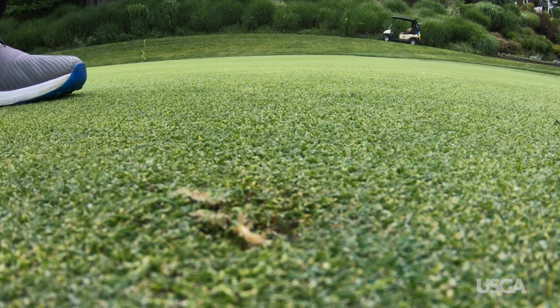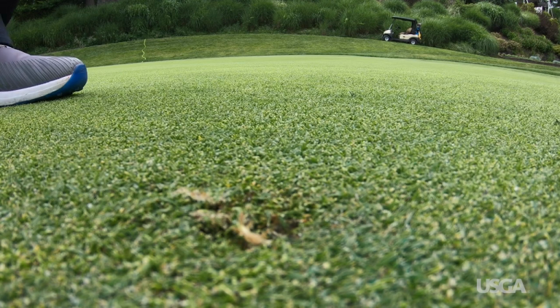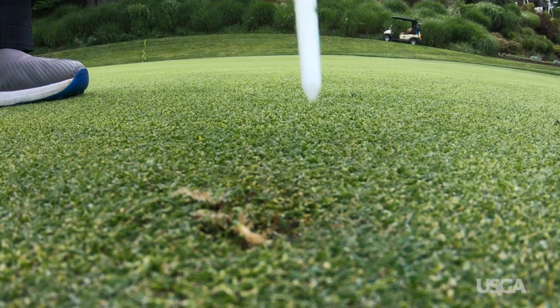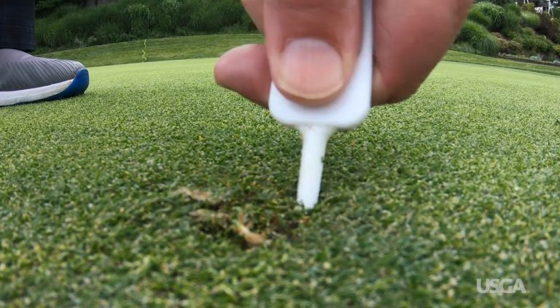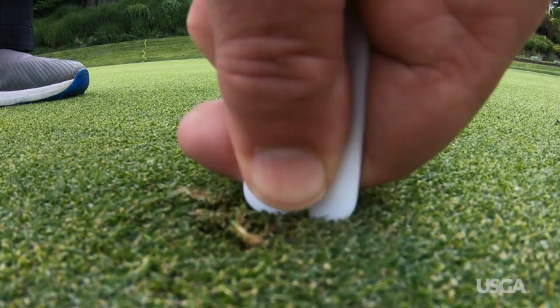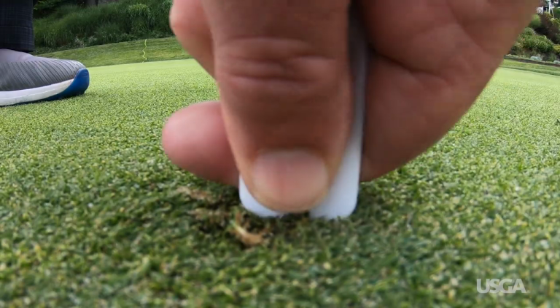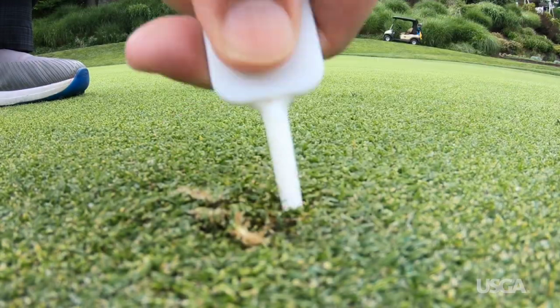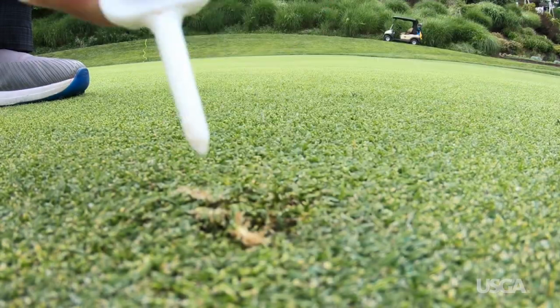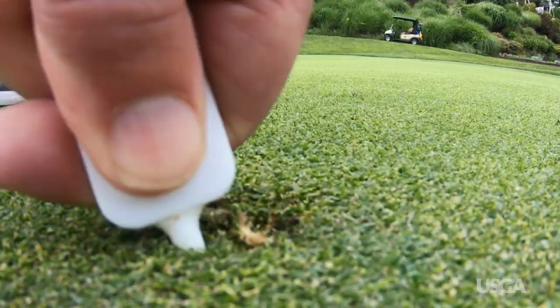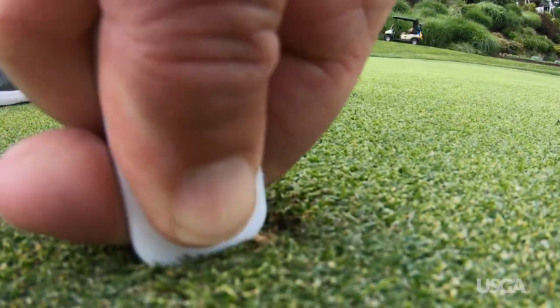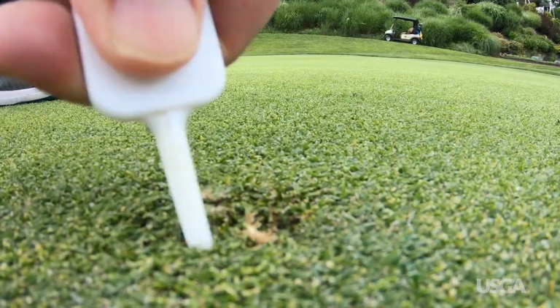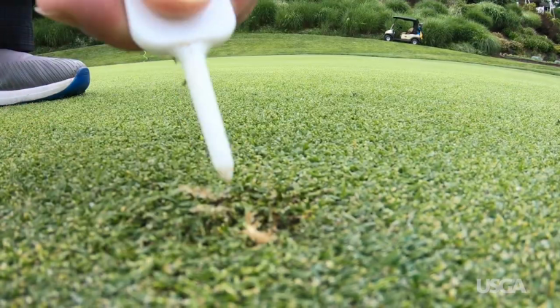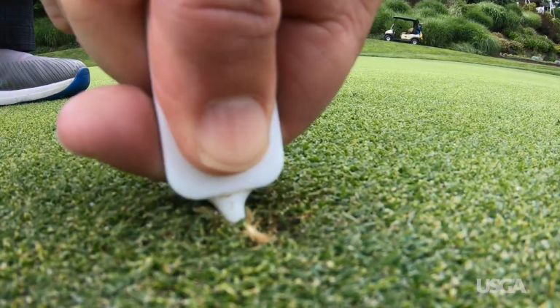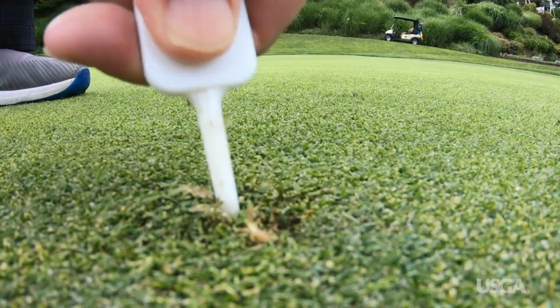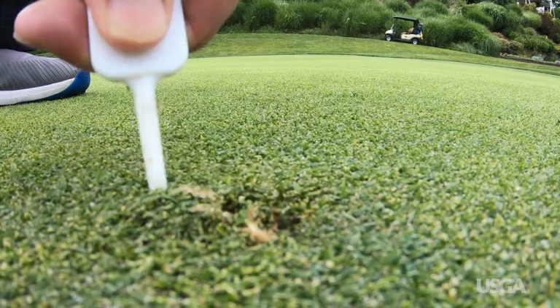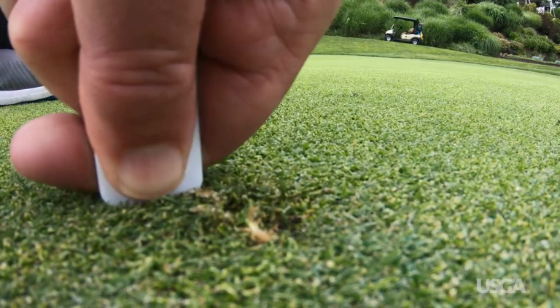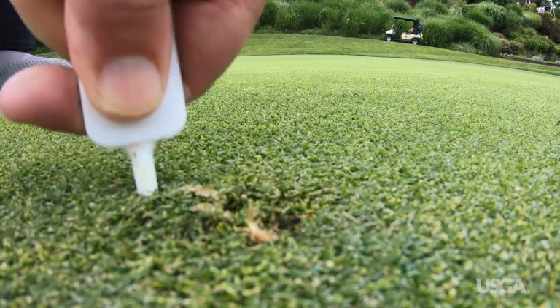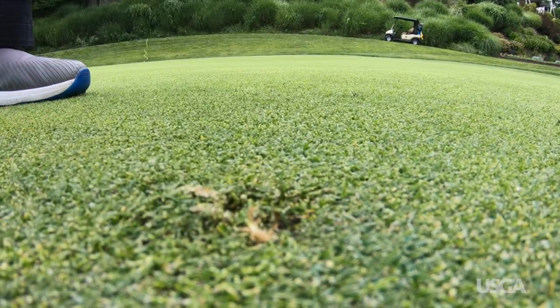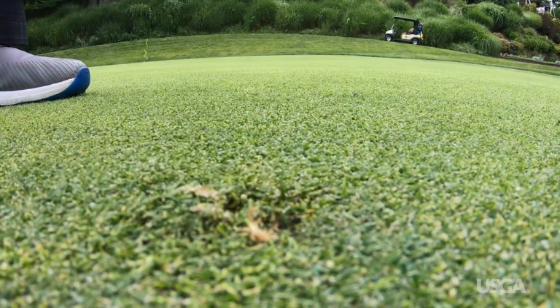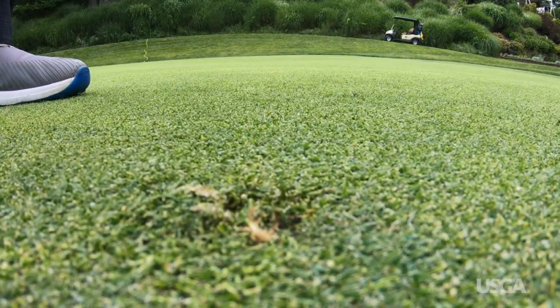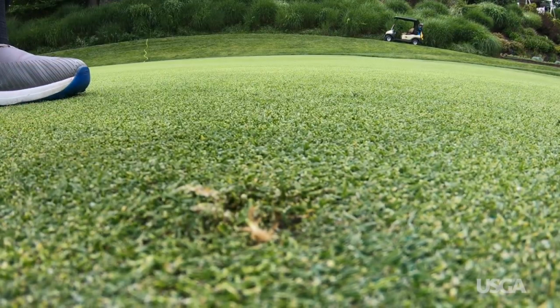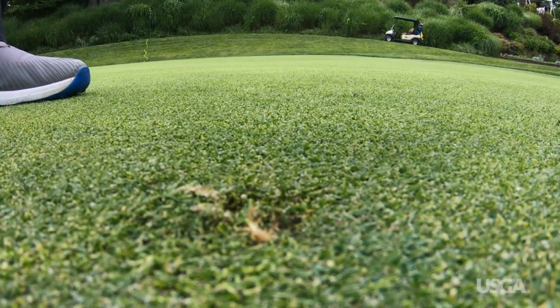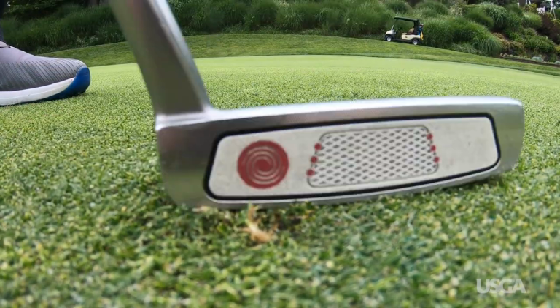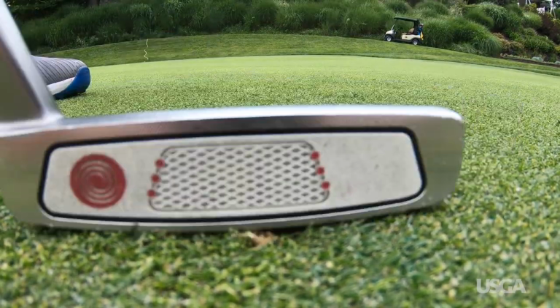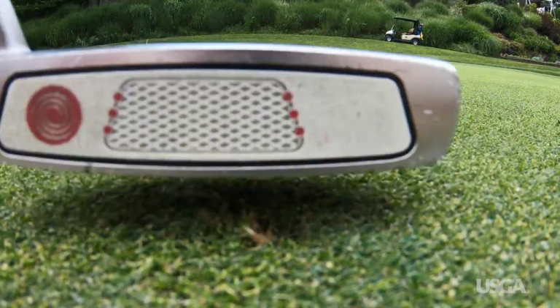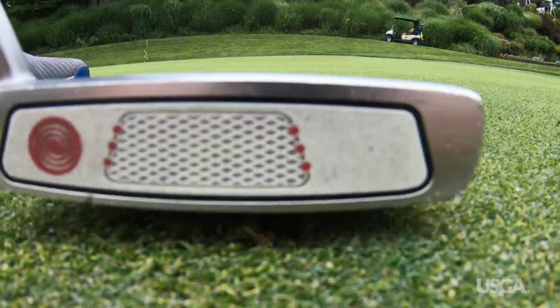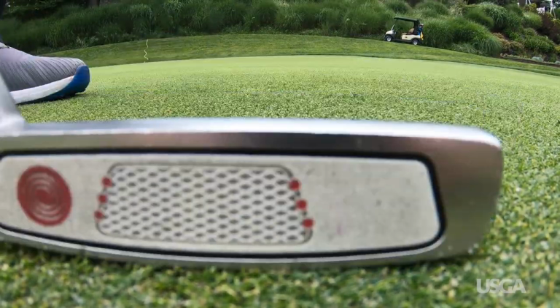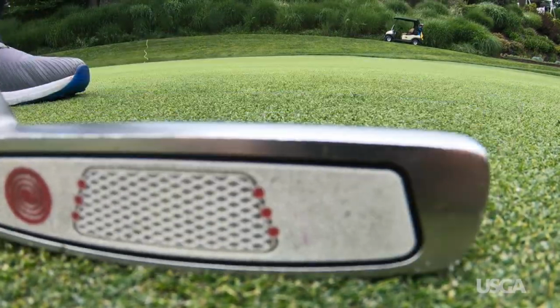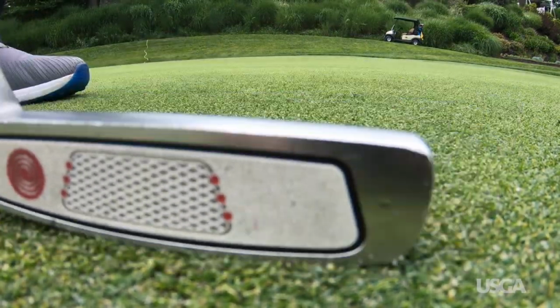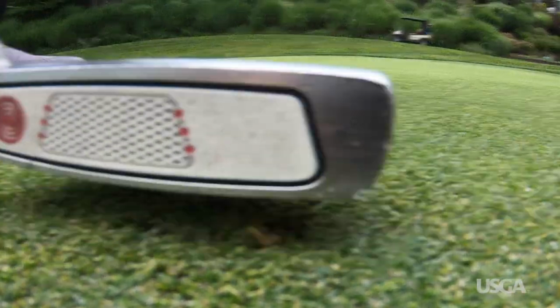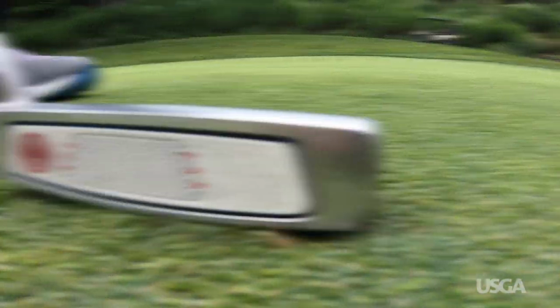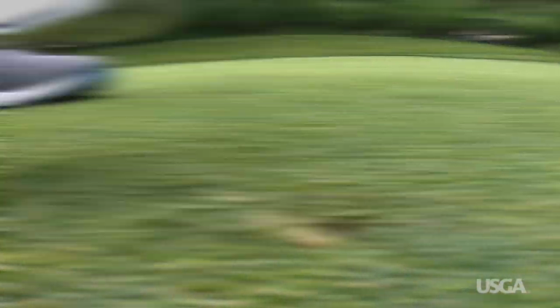Top-dressing dilutes thatch as it accumulates and promotes smoother and firmer putting greens.